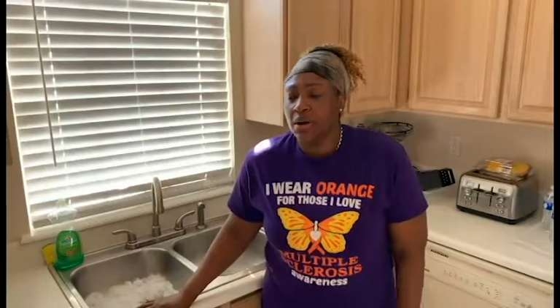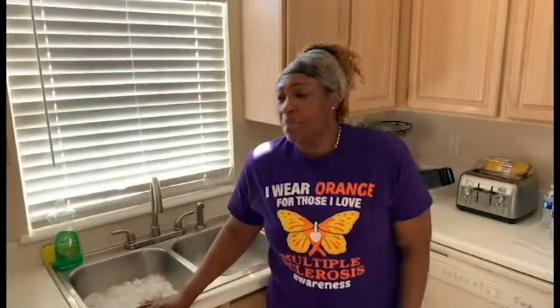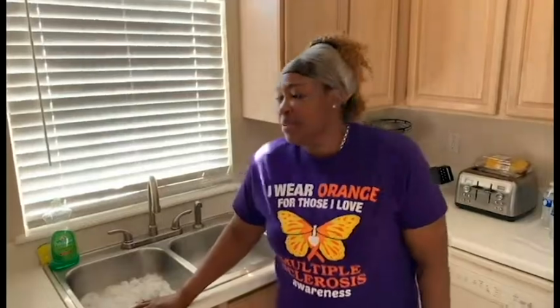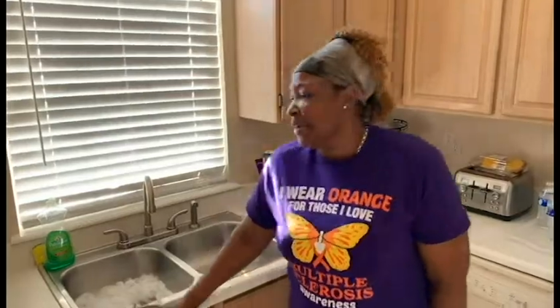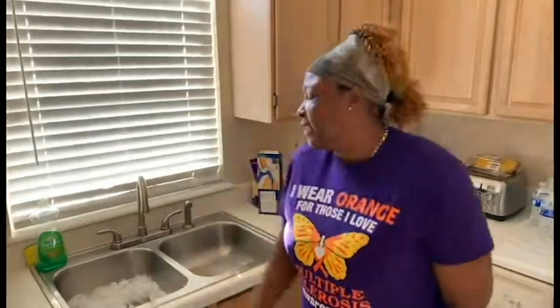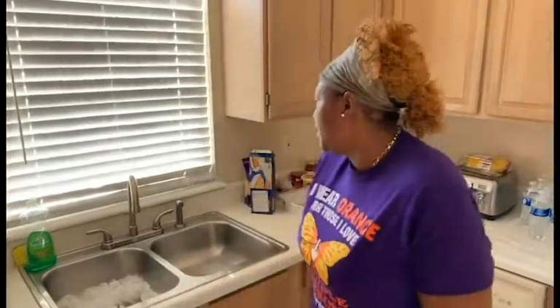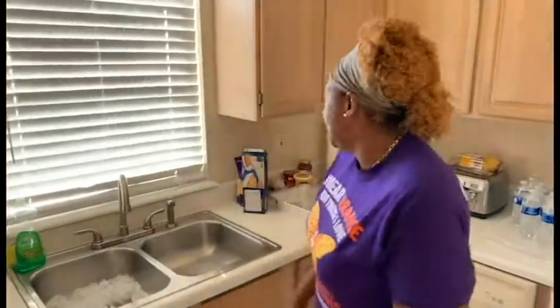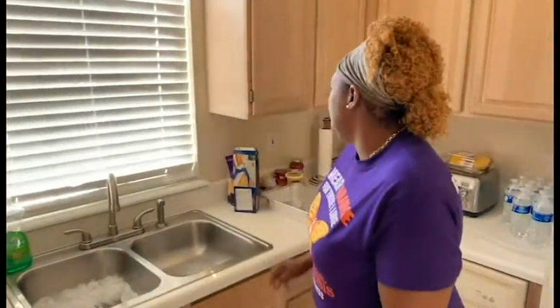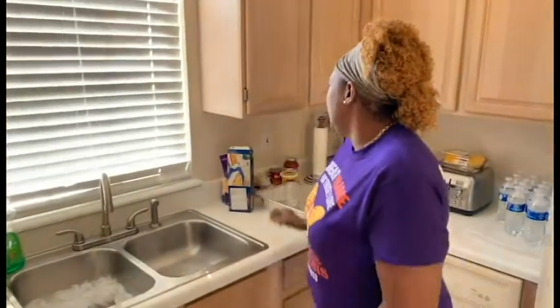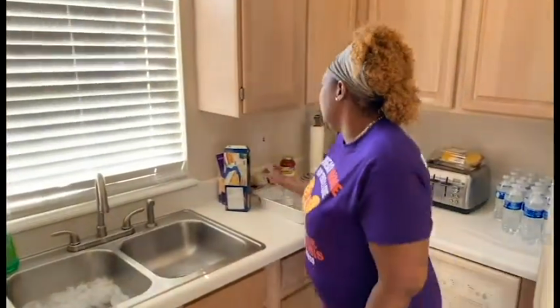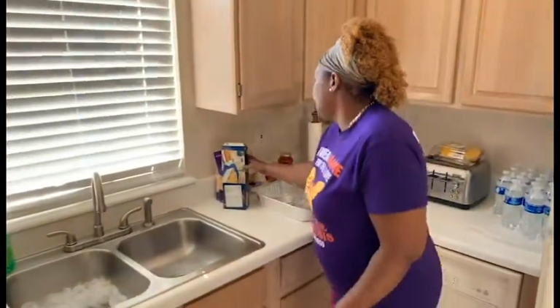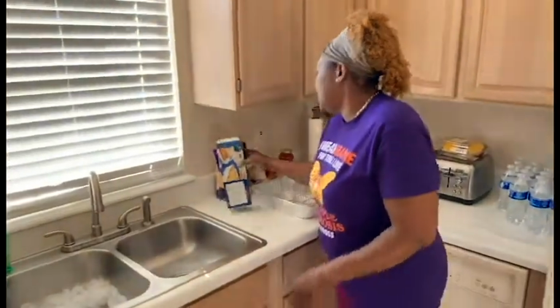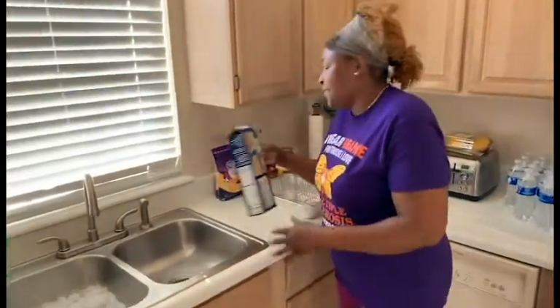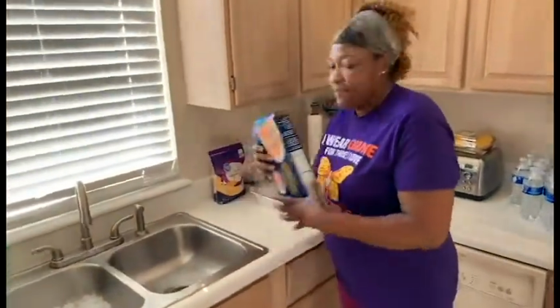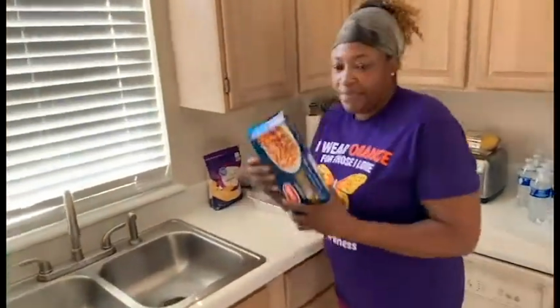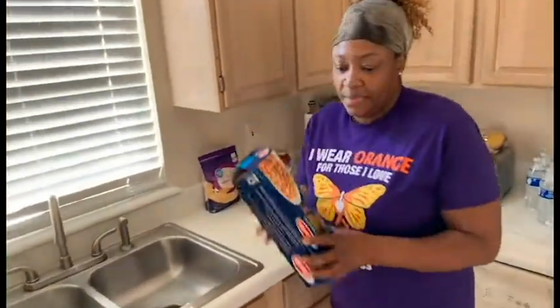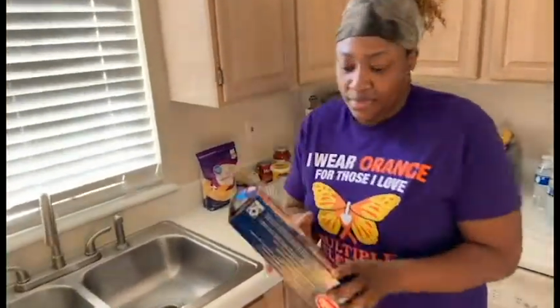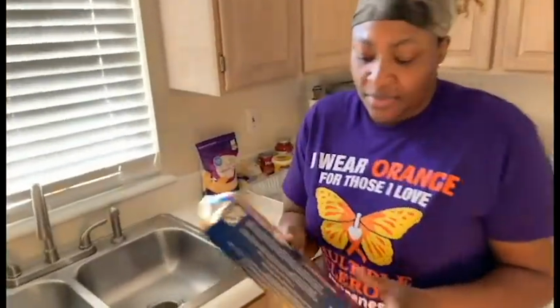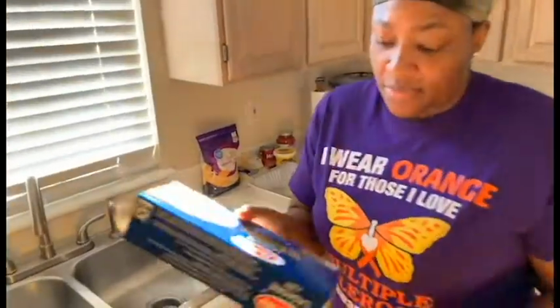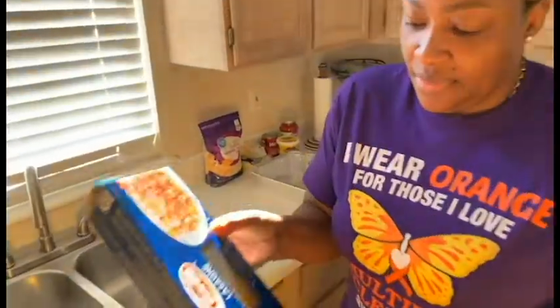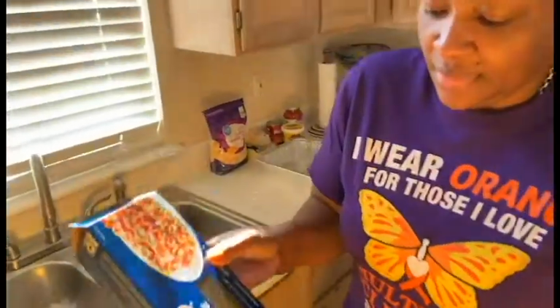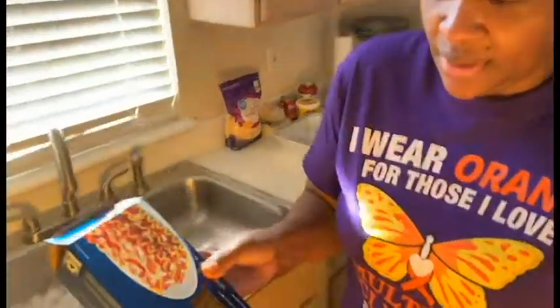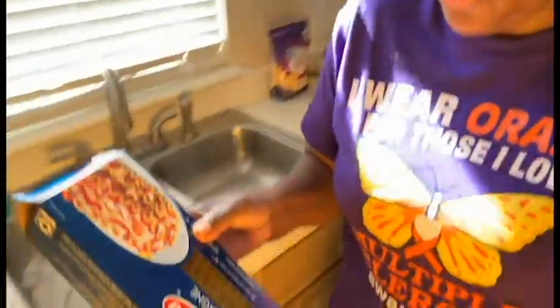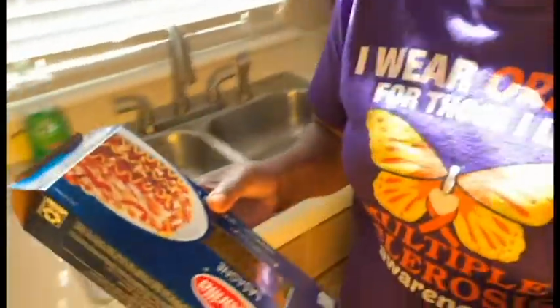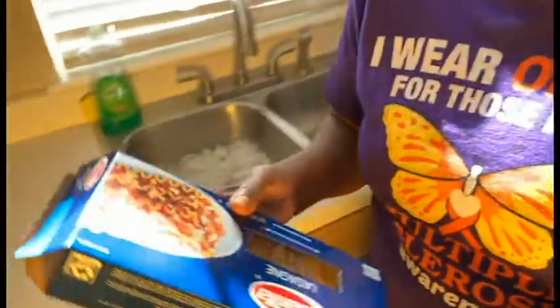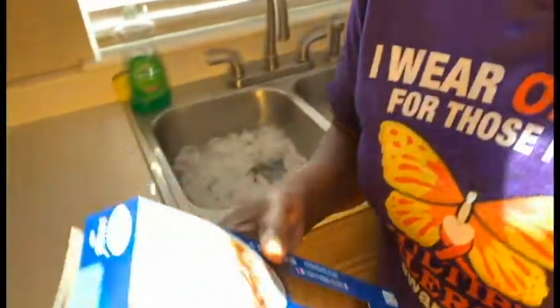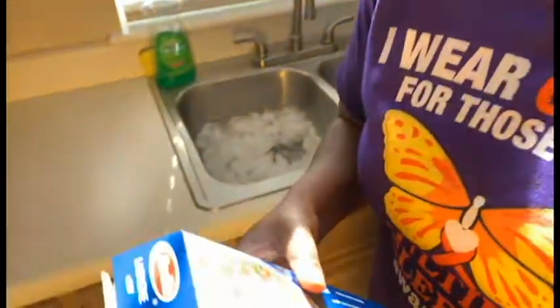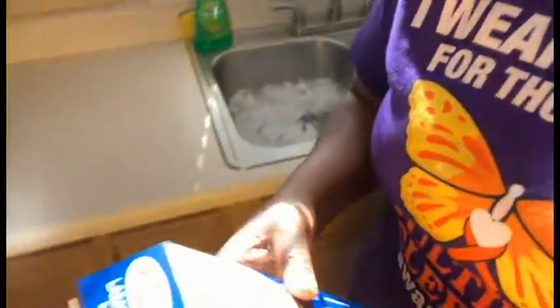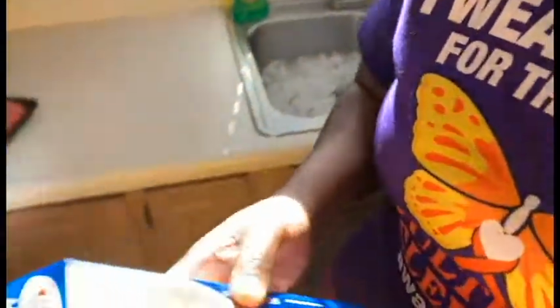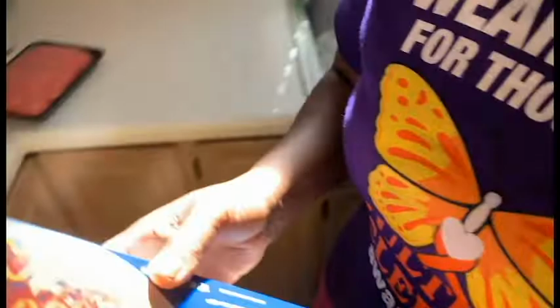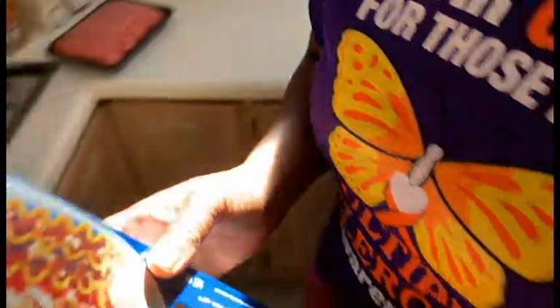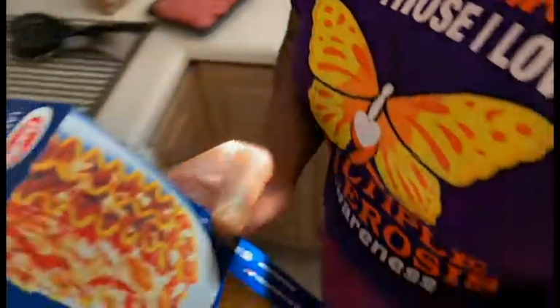Welcome back to my channel. Today I will be making lasagna — homemade lasagna, and how I made it.